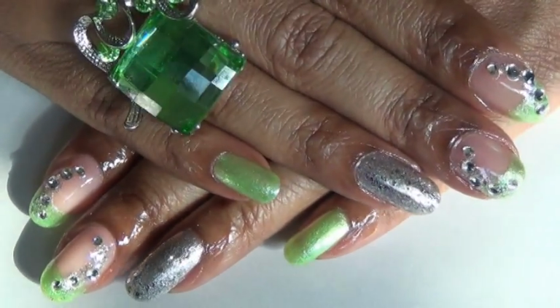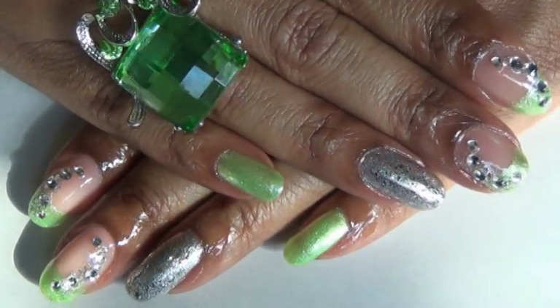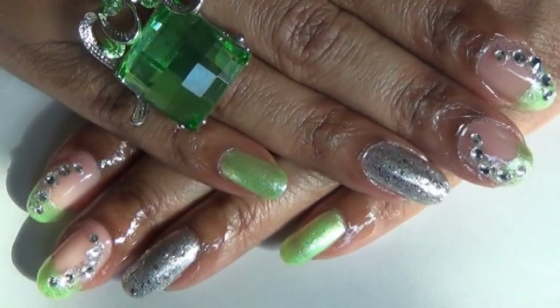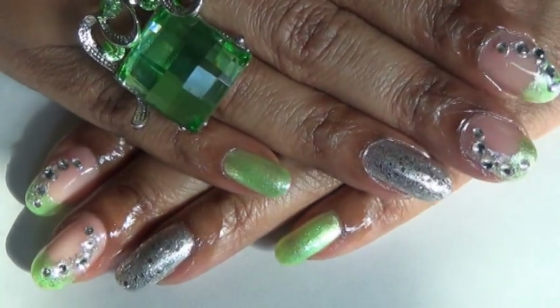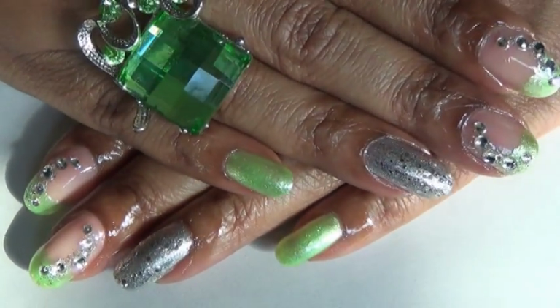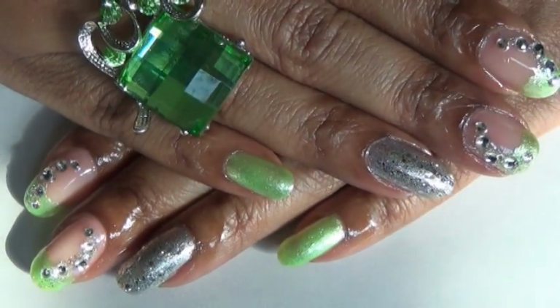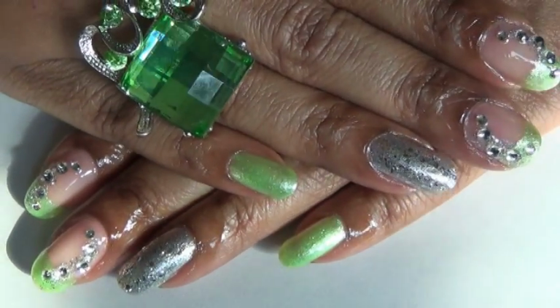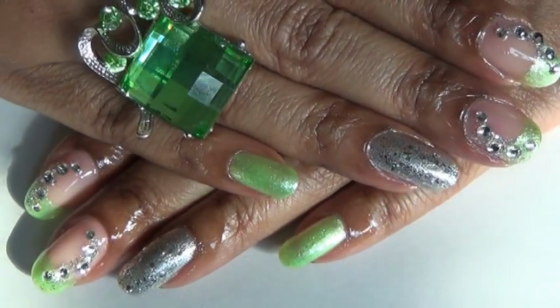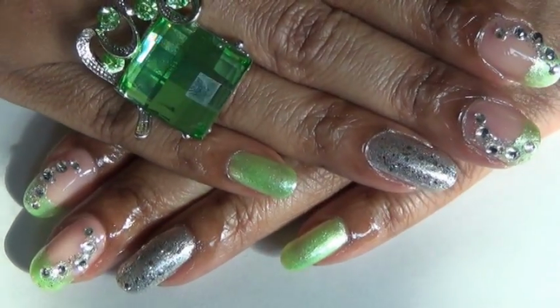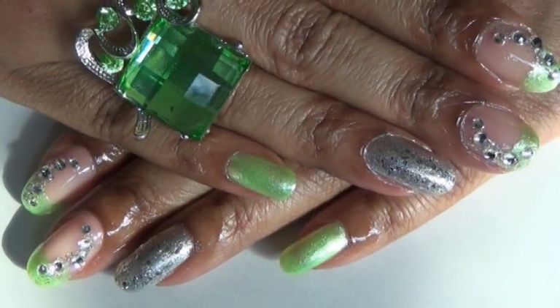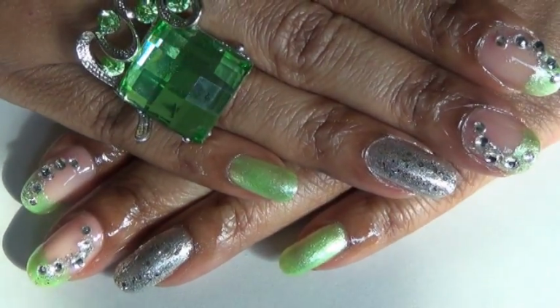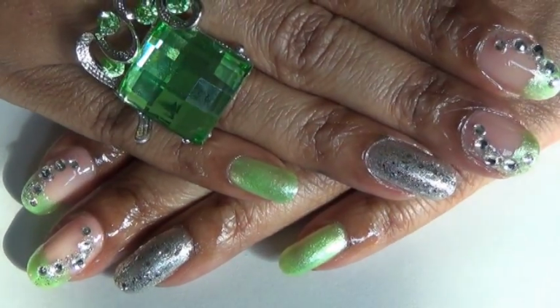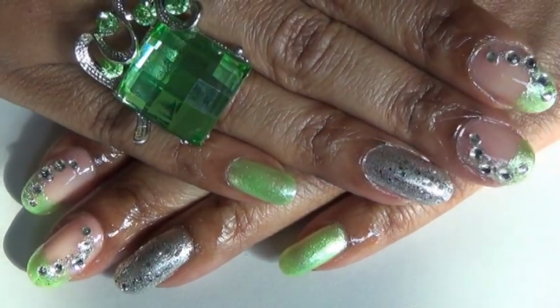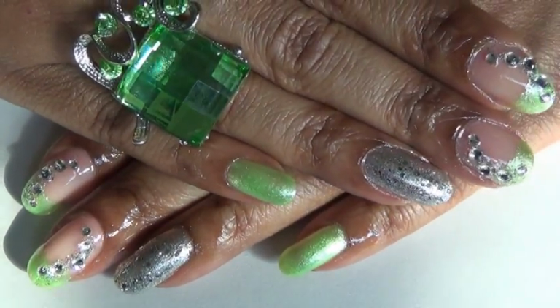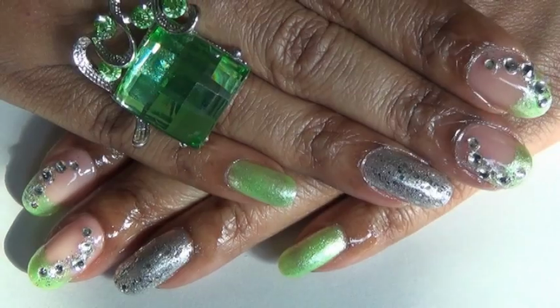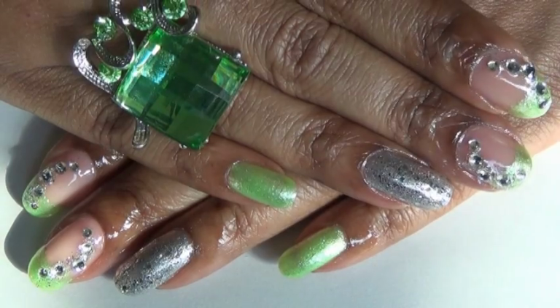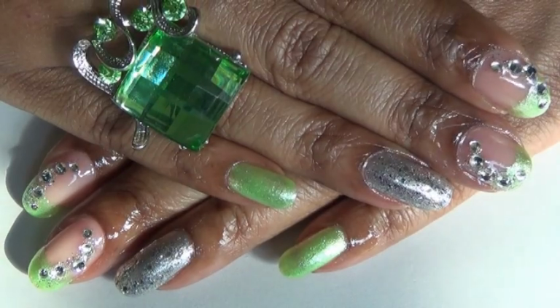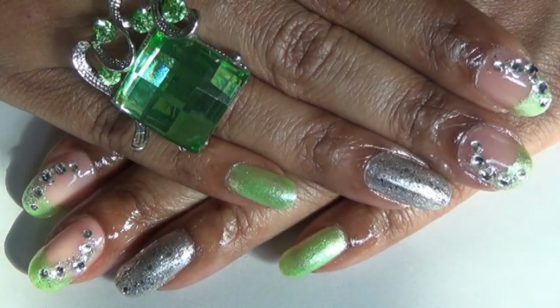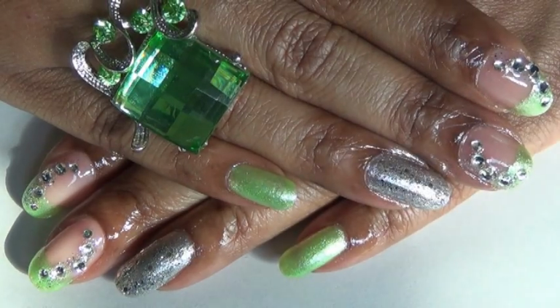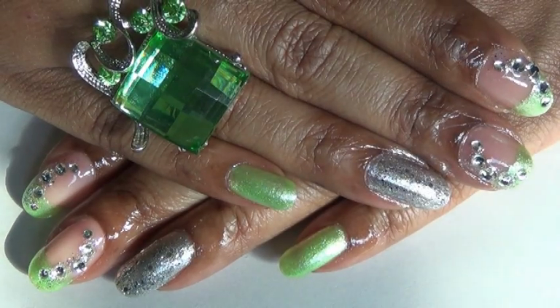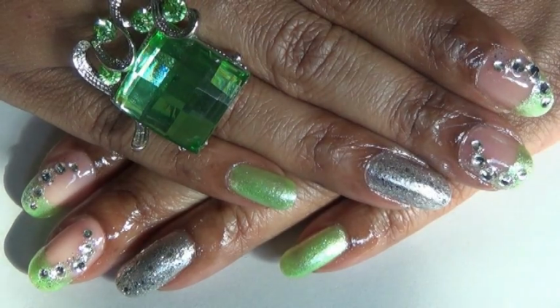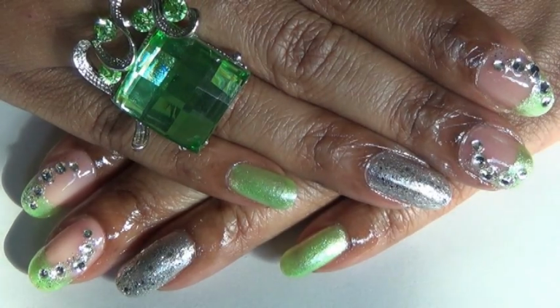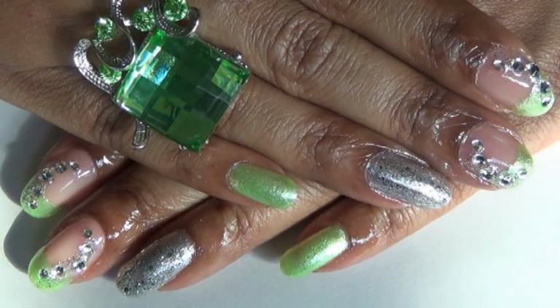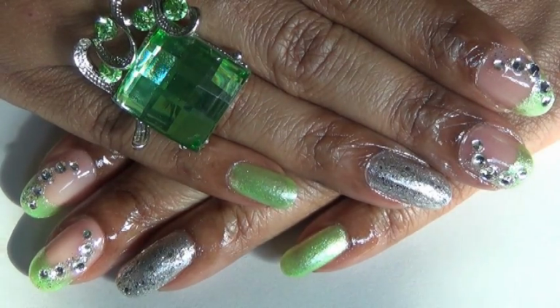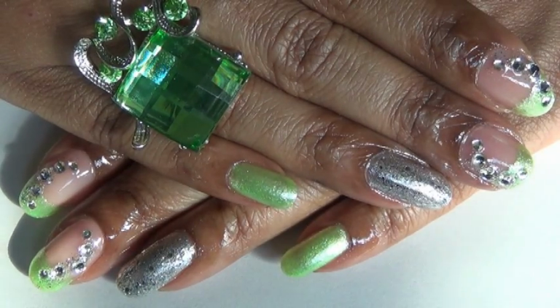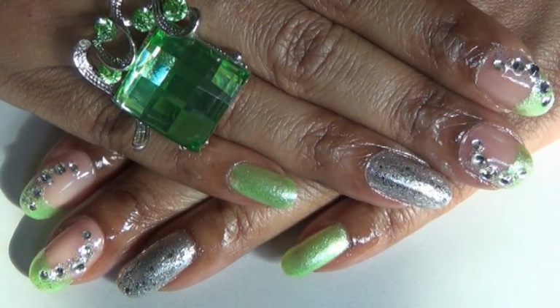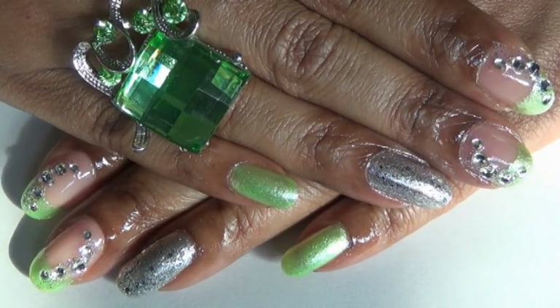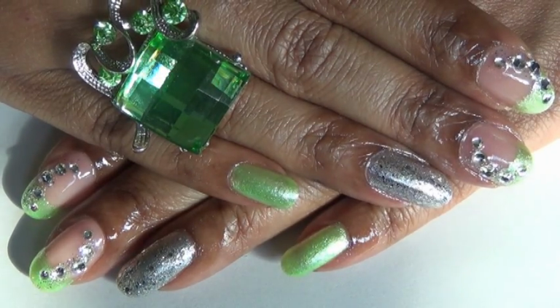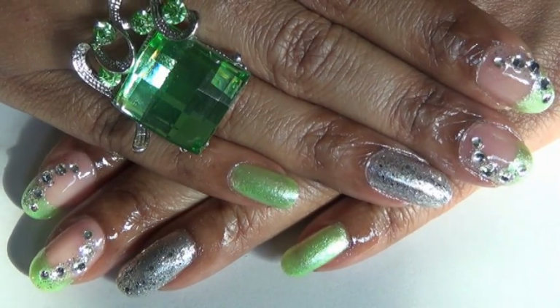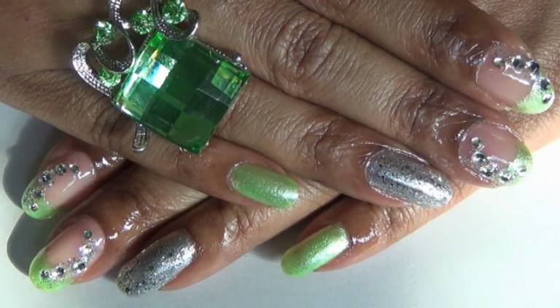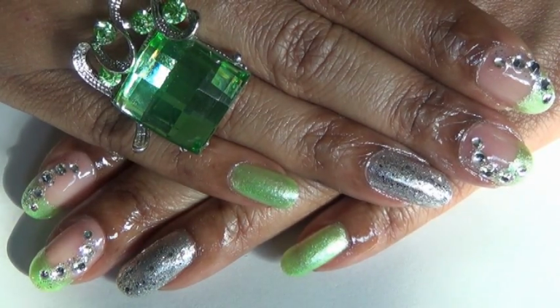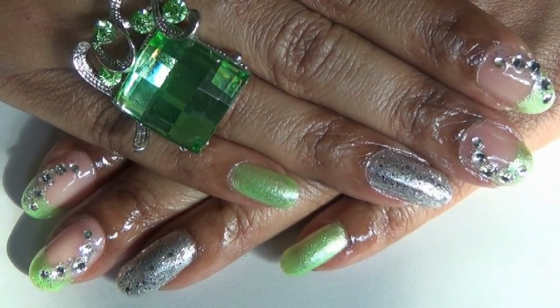So that is basically it for this nail design. Hopefully you like it. Let me know what you think, and I will talk to you later. Till then, take care.